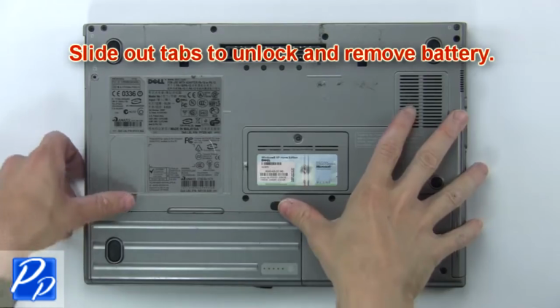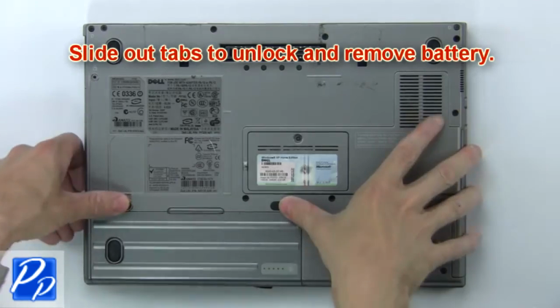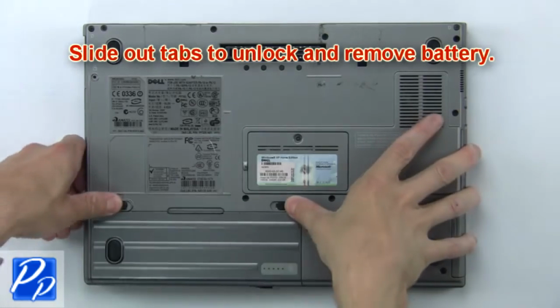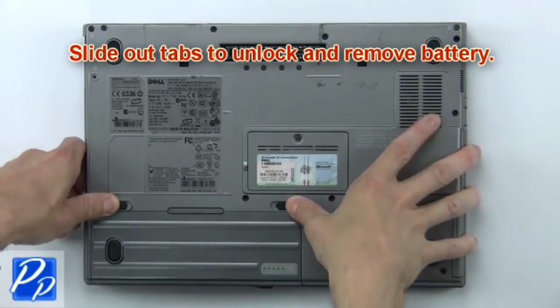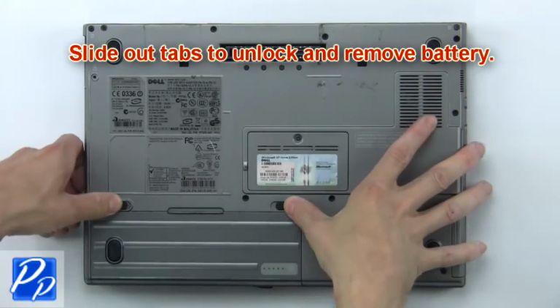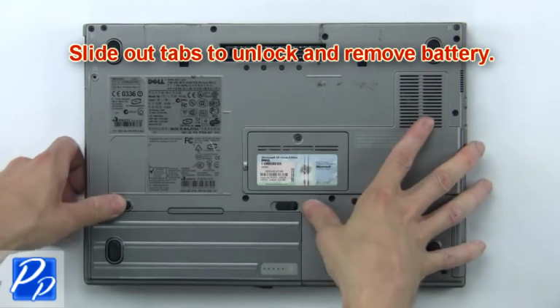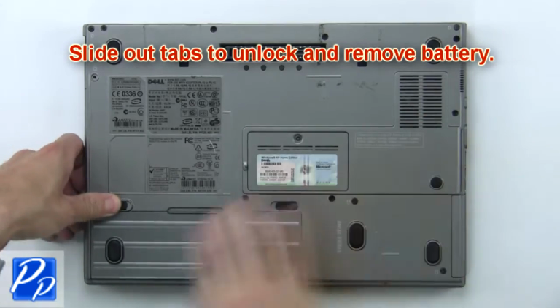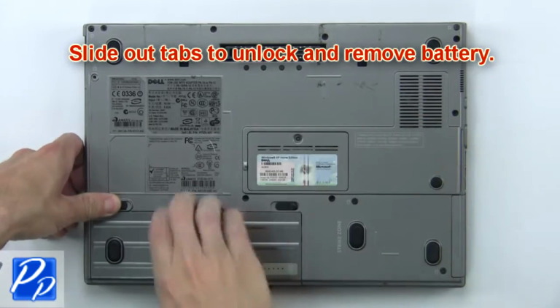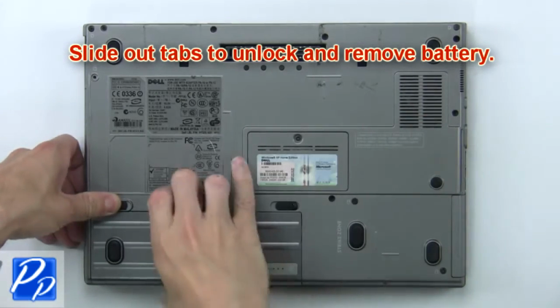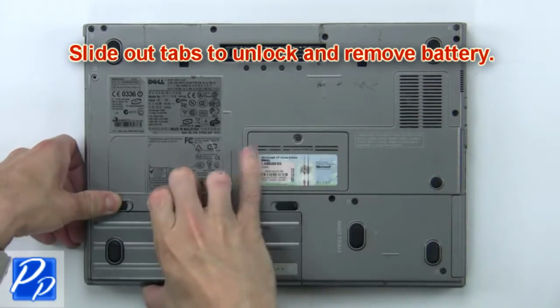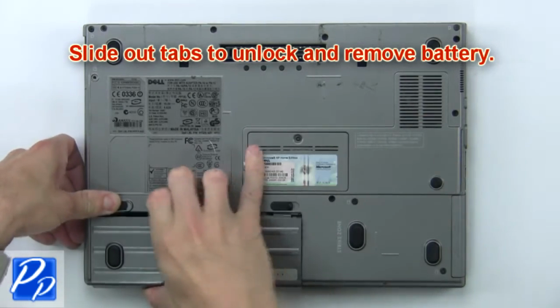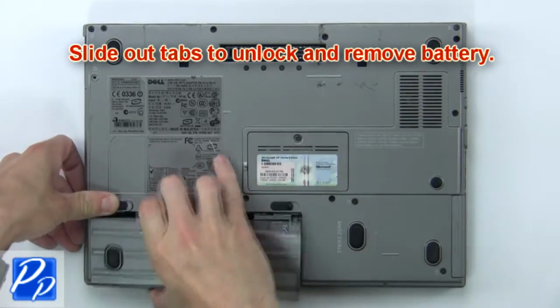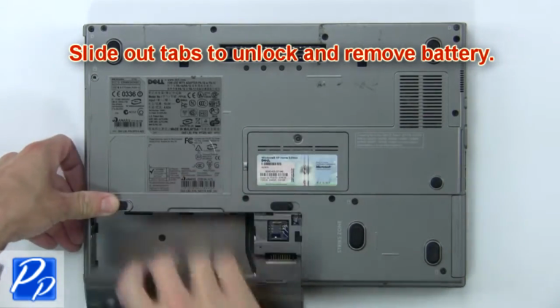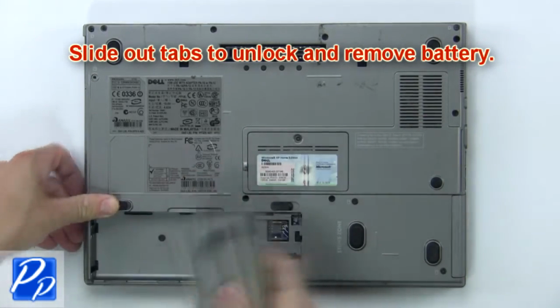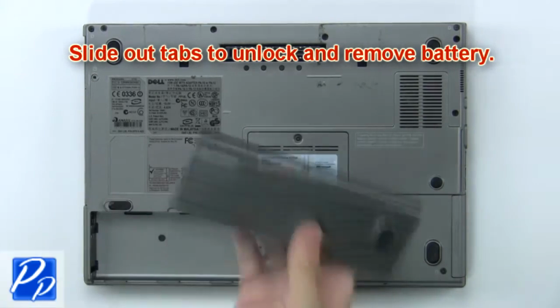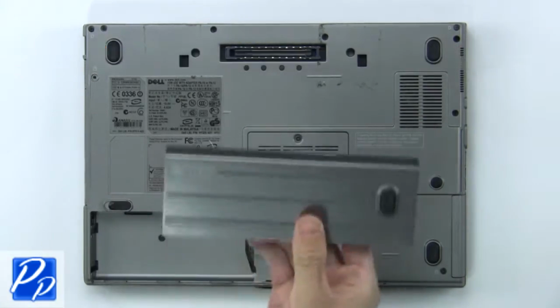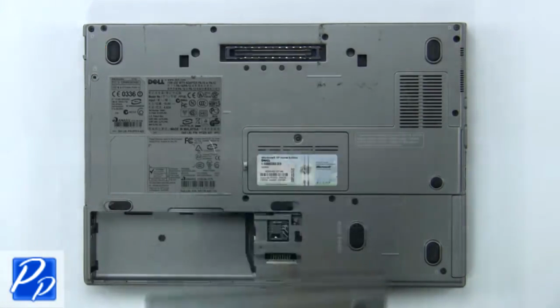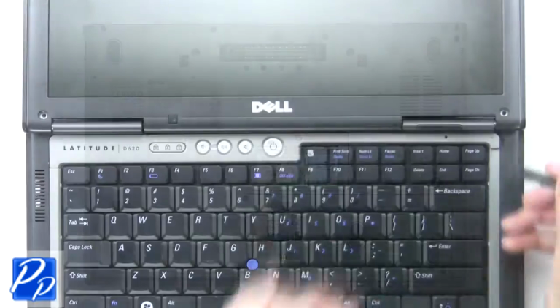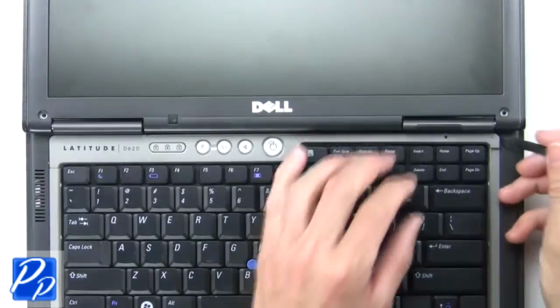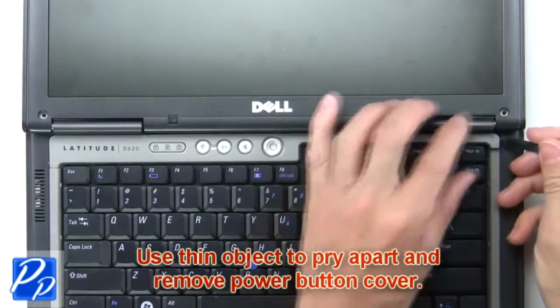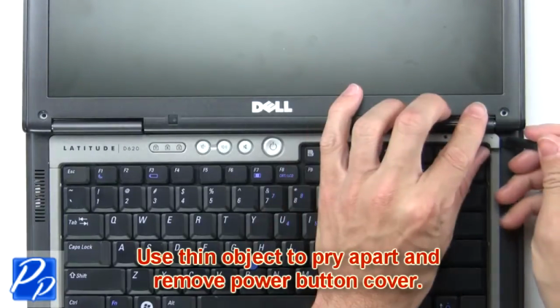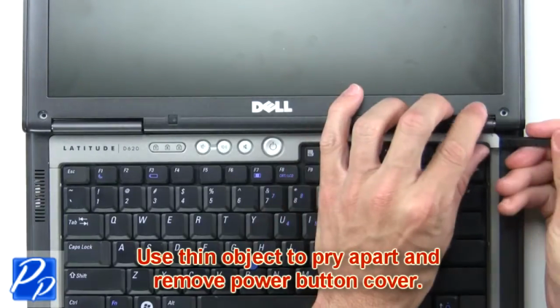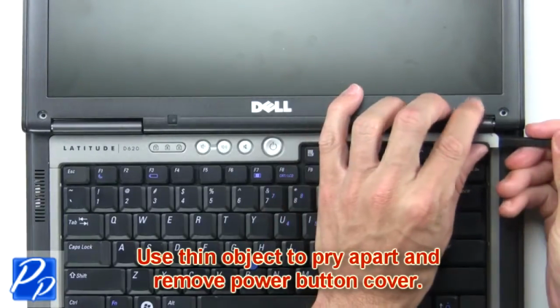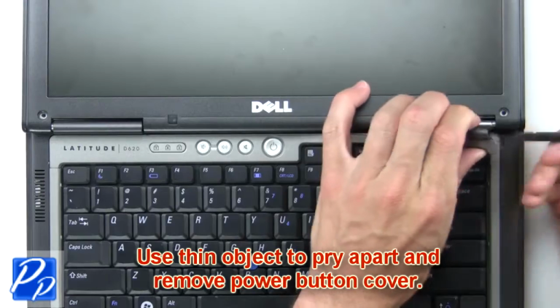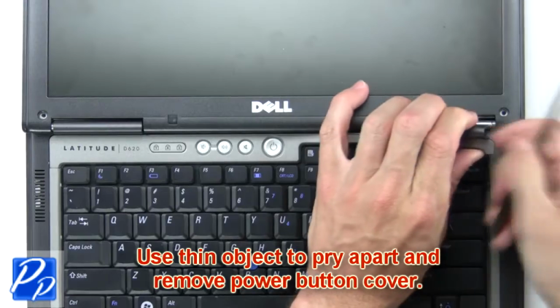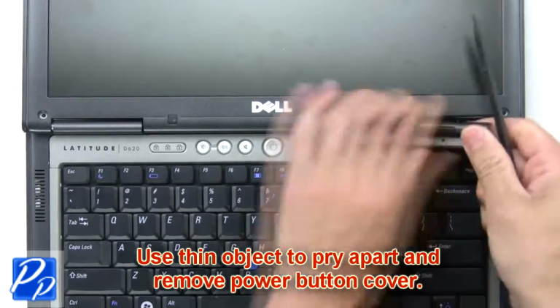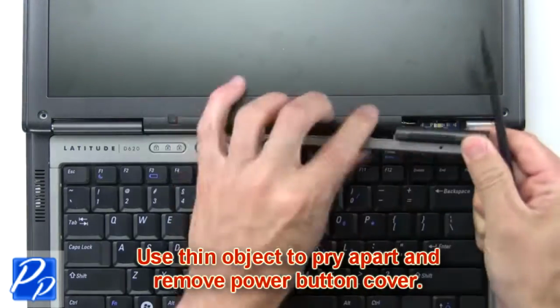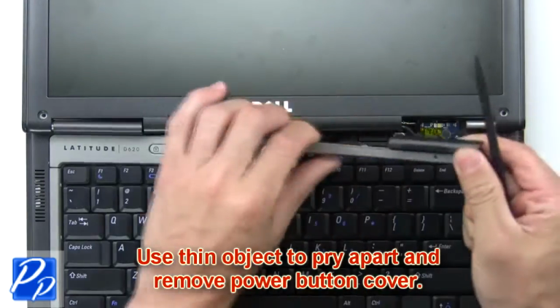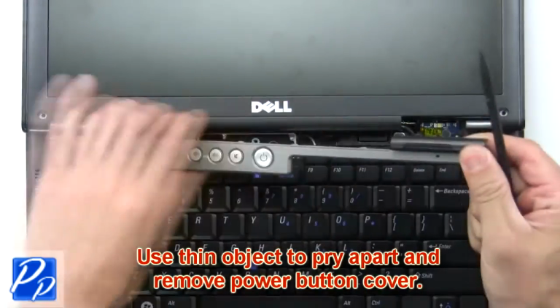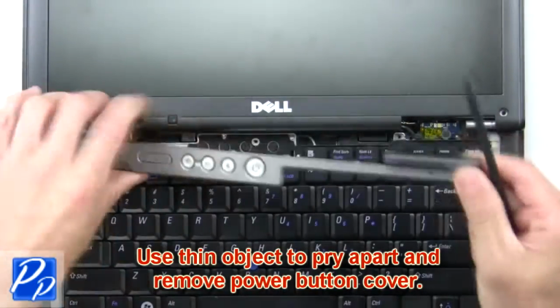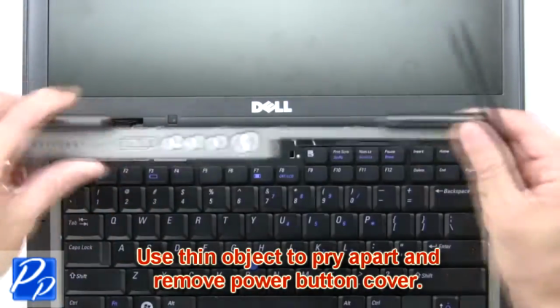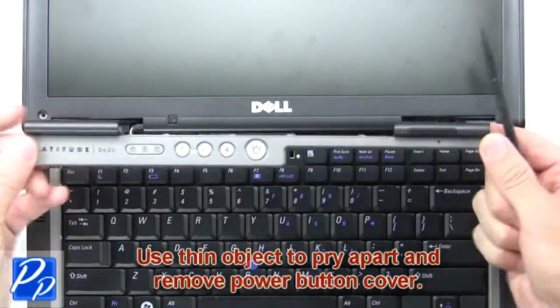First, slide out the tabs to unlock and remove the battery. Now use a thin object to pry apart and remove the power button cover.